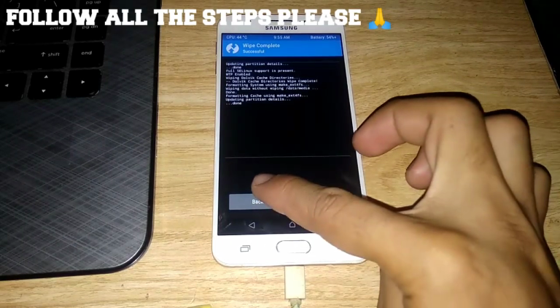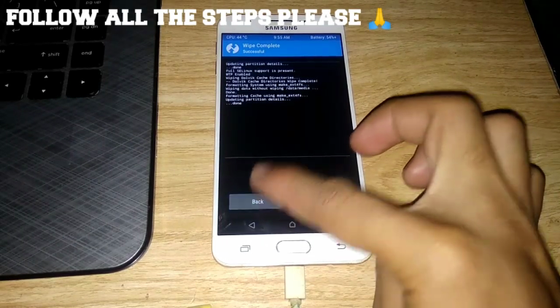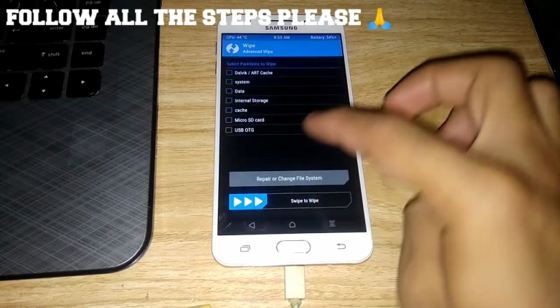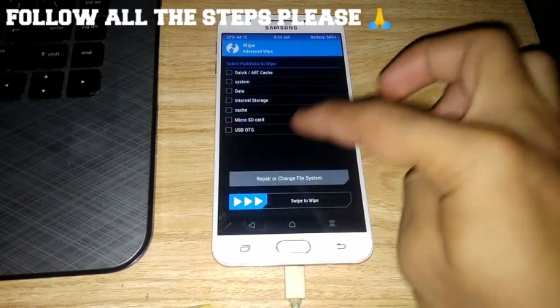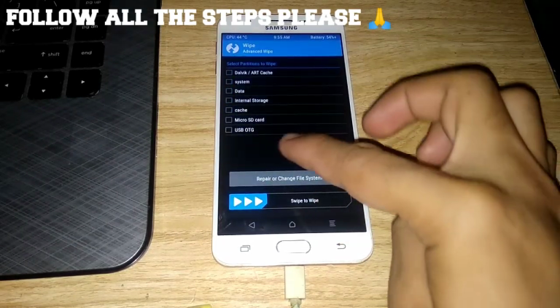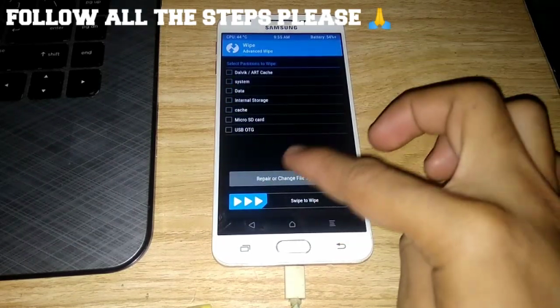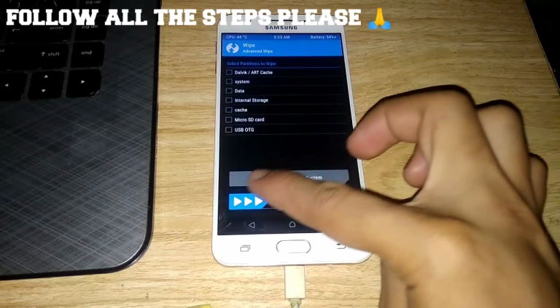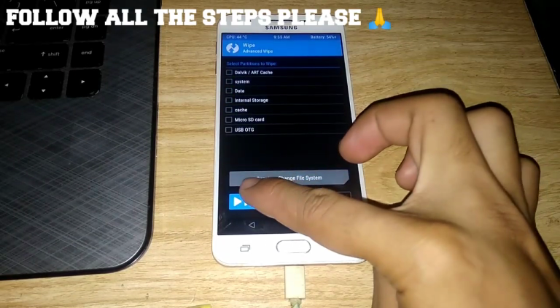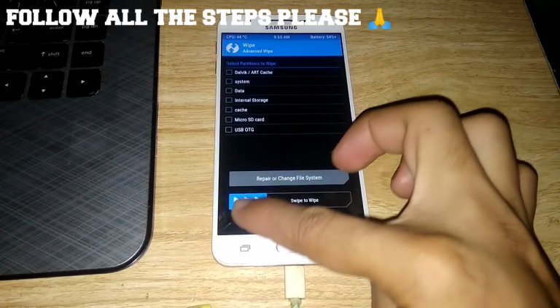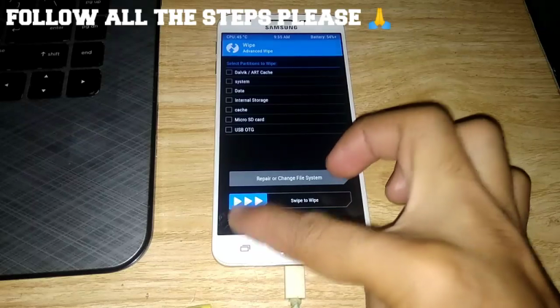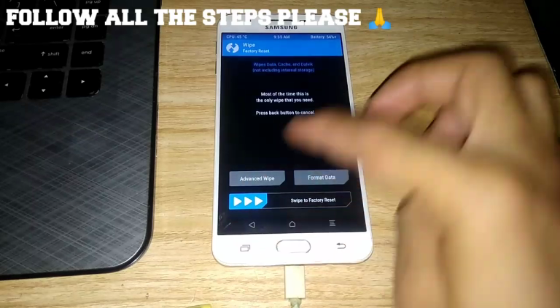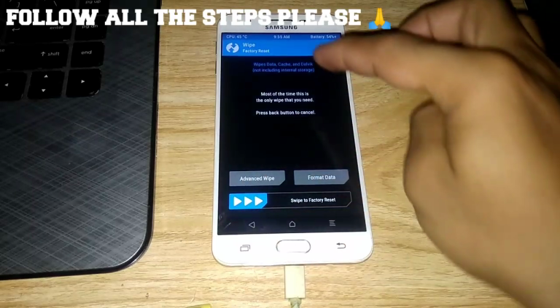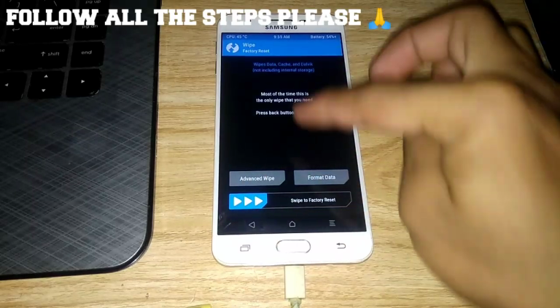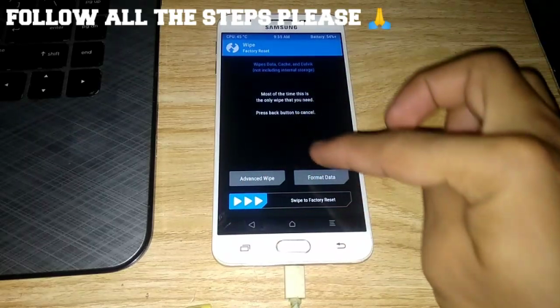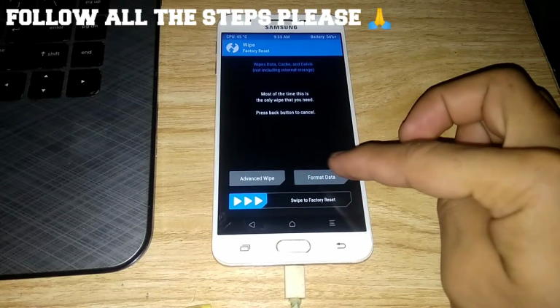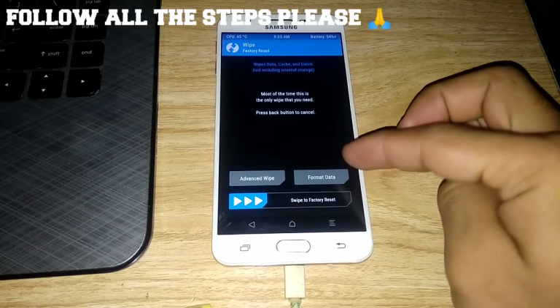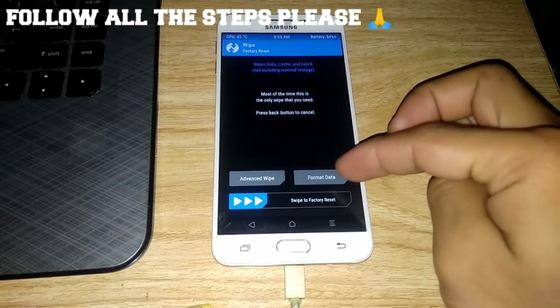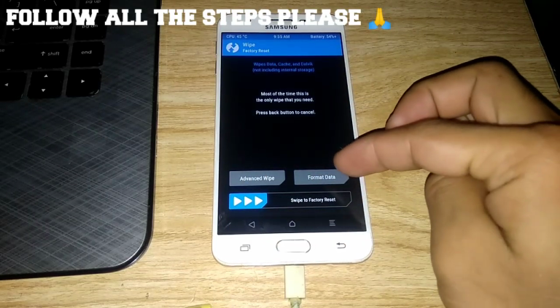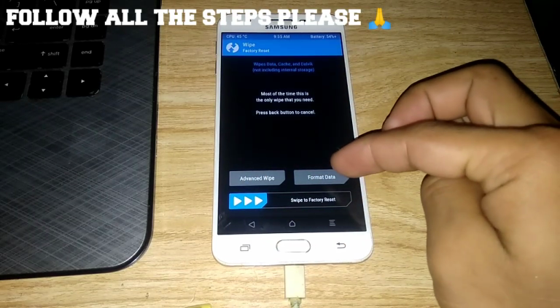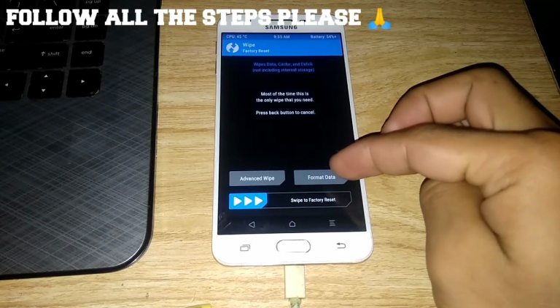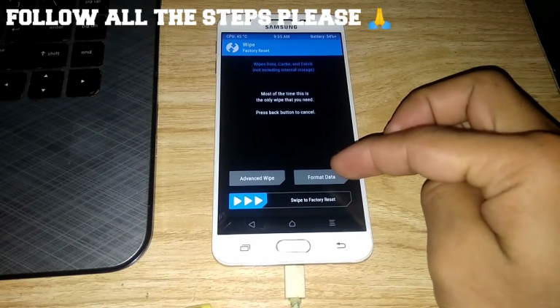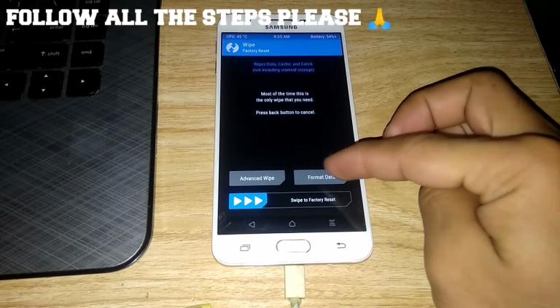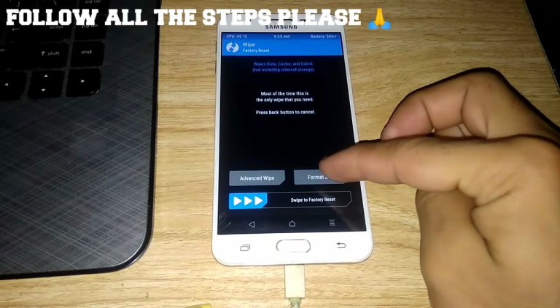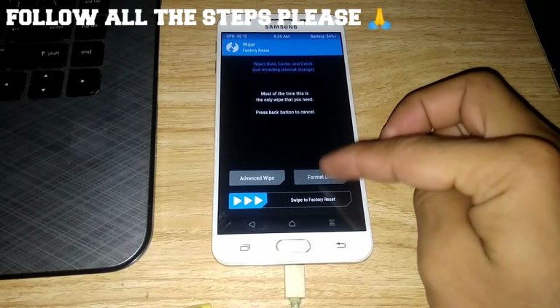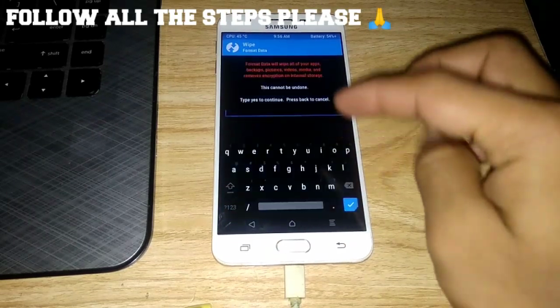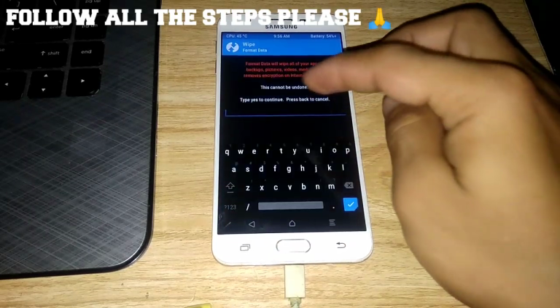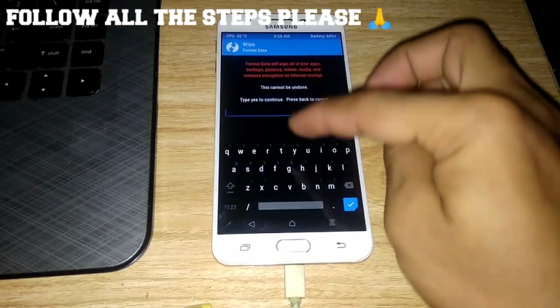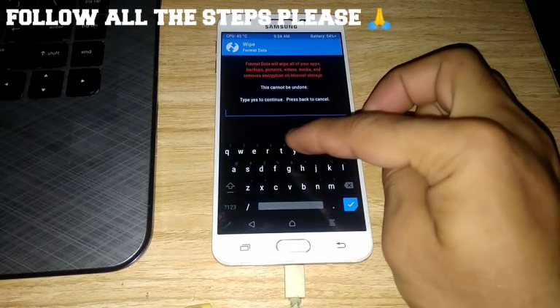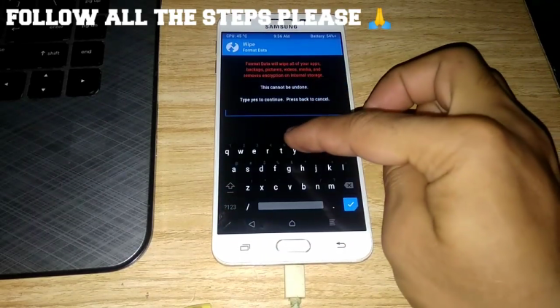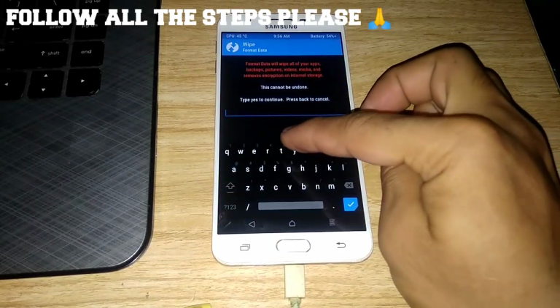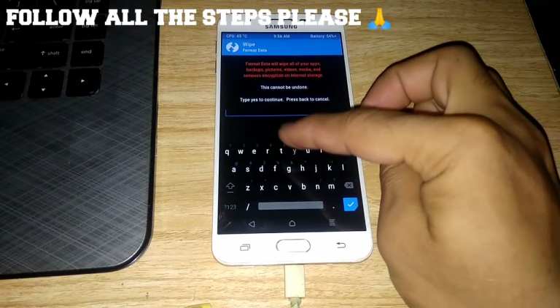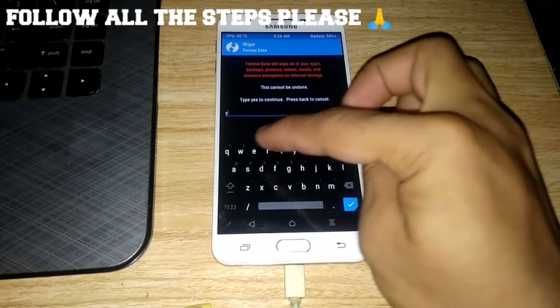Then go to Wipe, then Advanced Wipe. Select Dalvik cache, data, and cache, then swipe to wipe. After that, go back and go to Format Data and type yes.